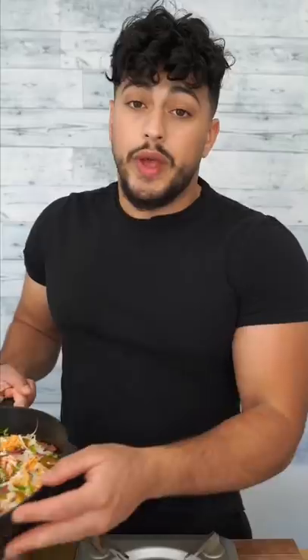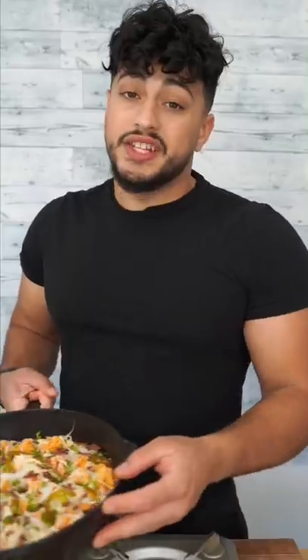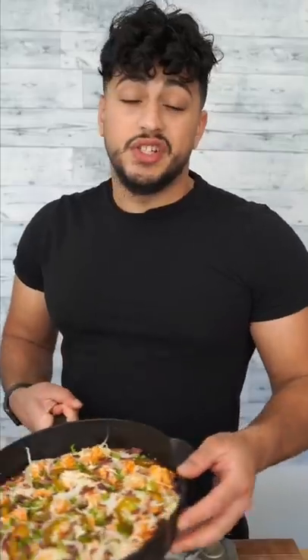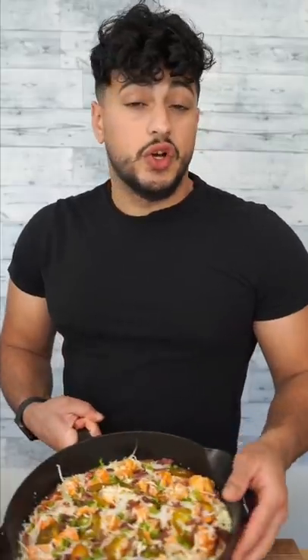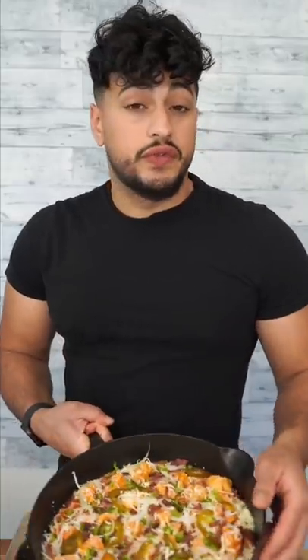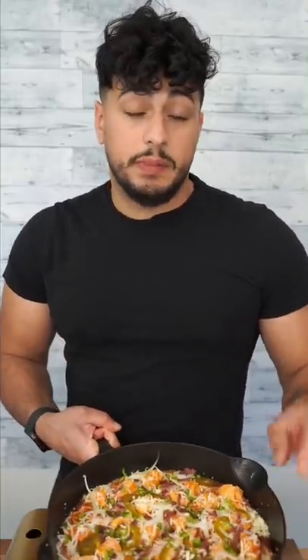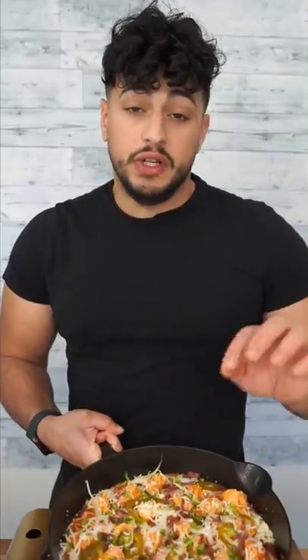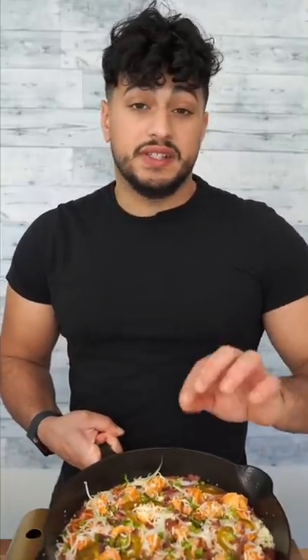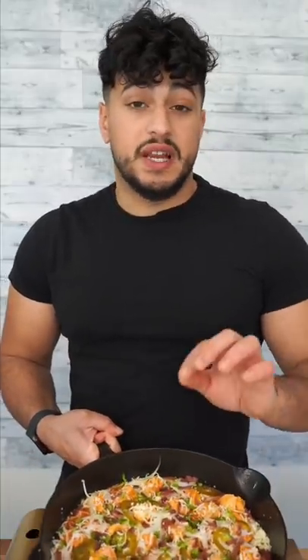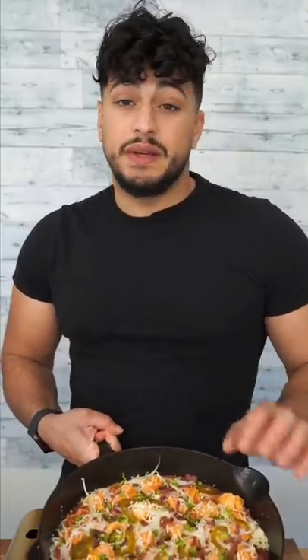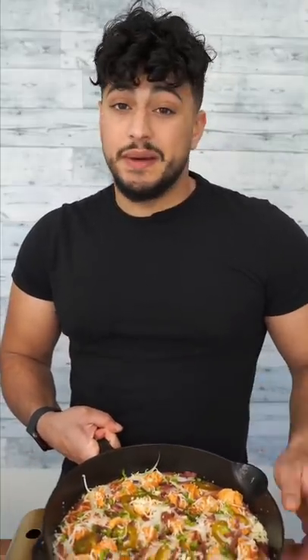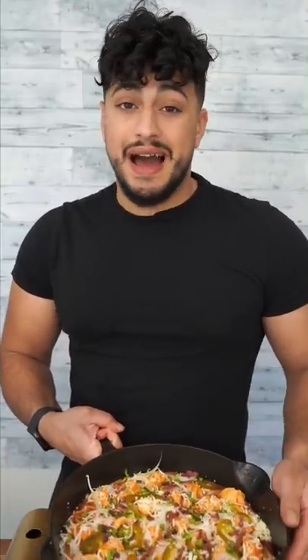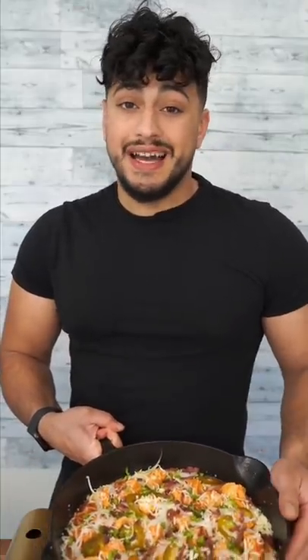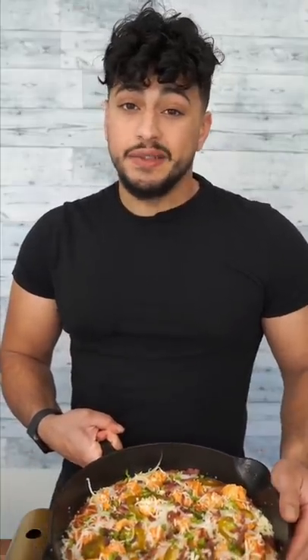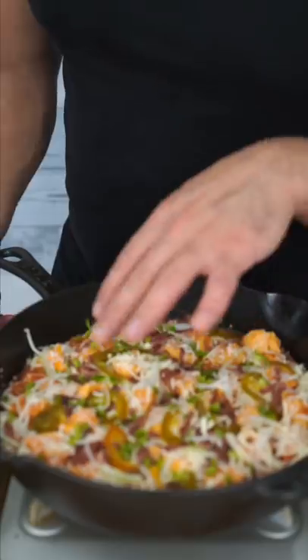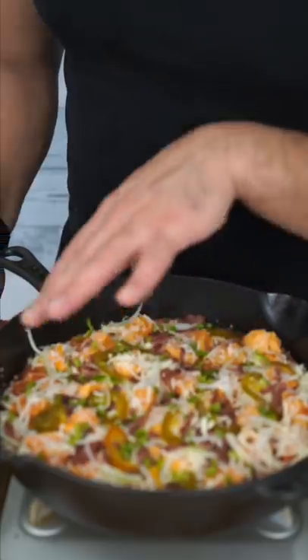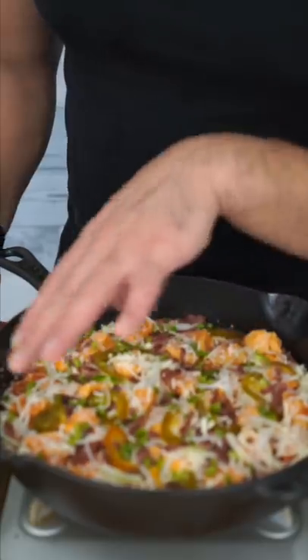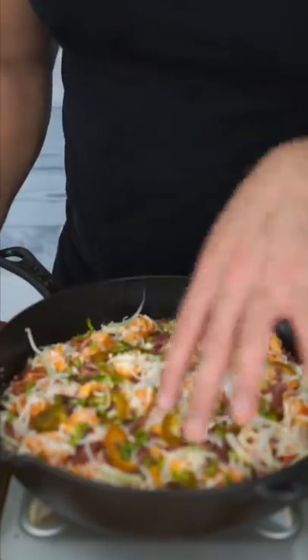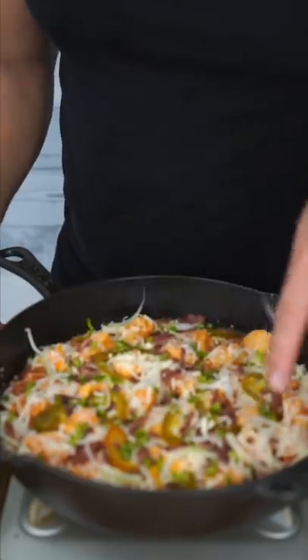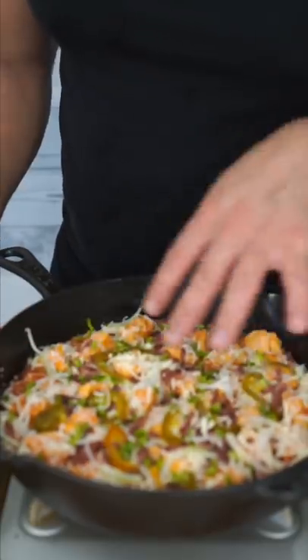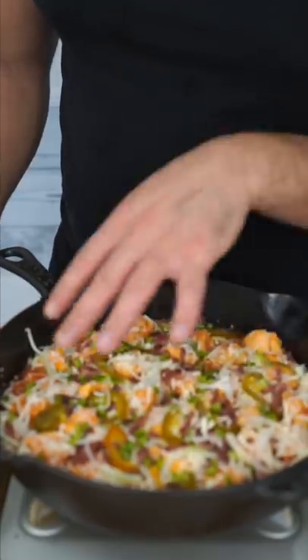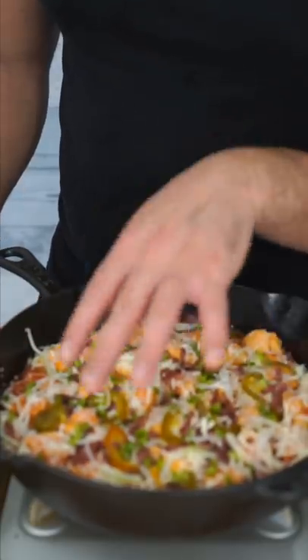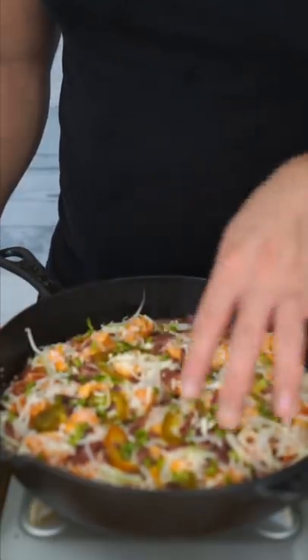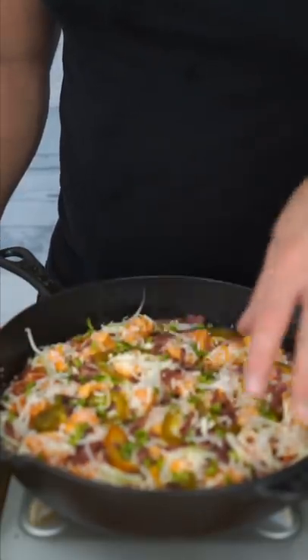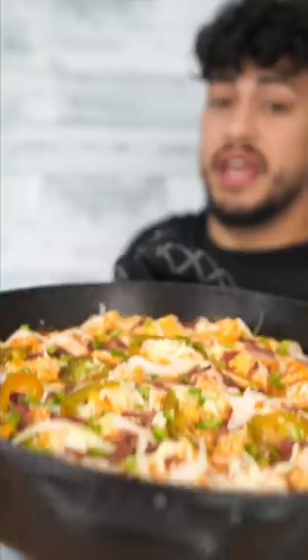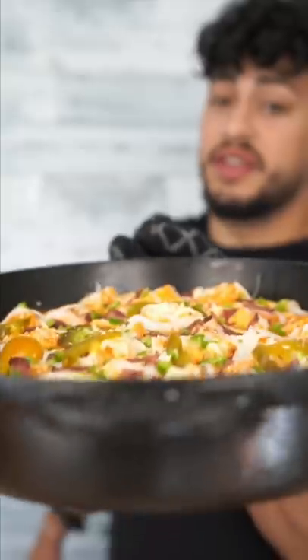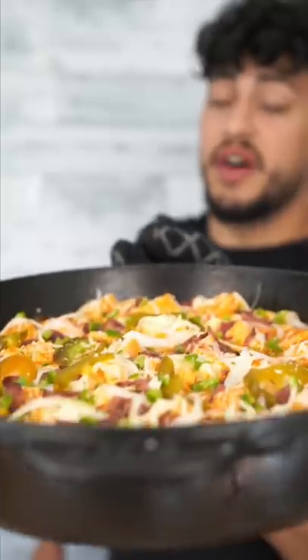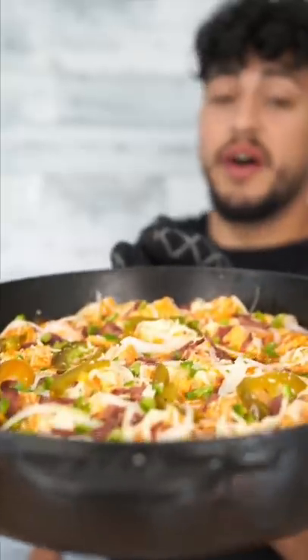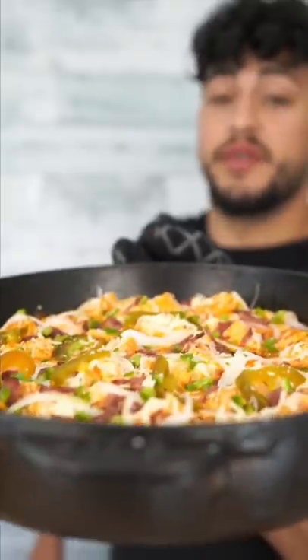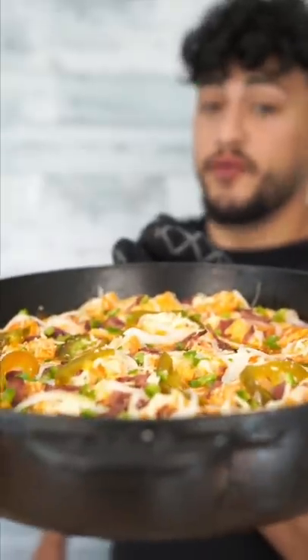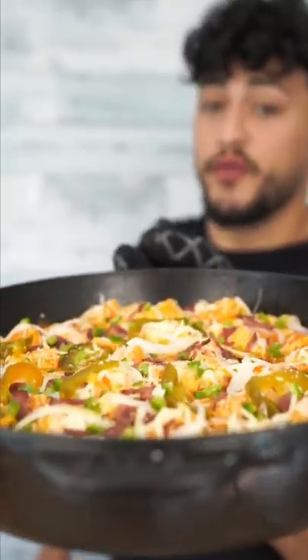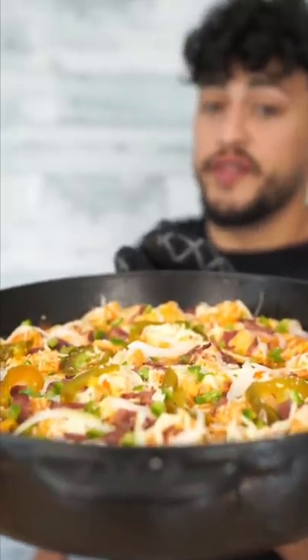We actually stovetop cooked this on medium high for around five to eight minutes, then into the oven at 450.